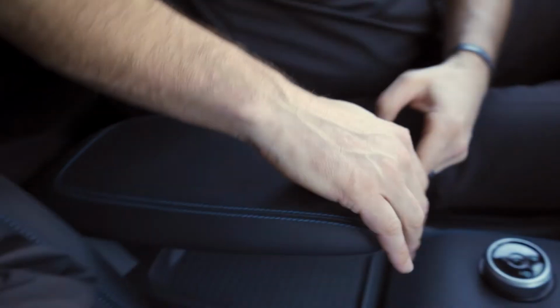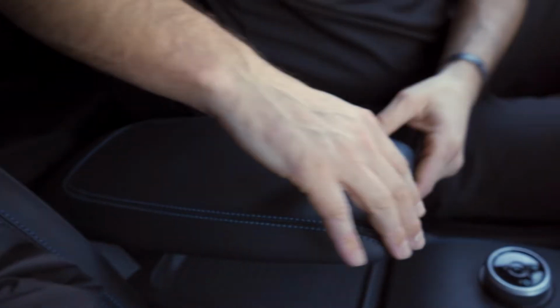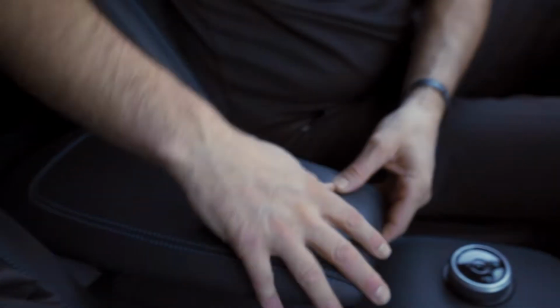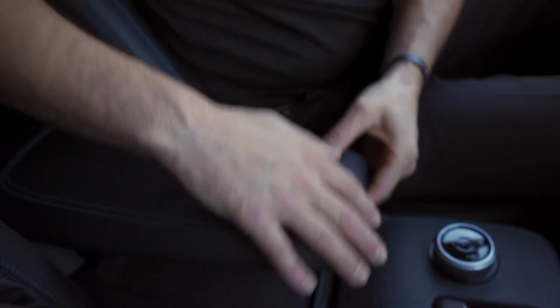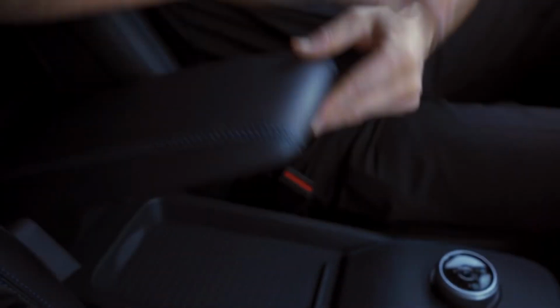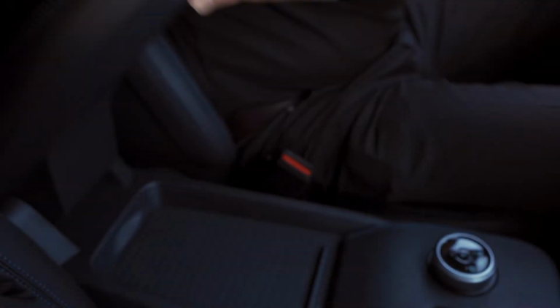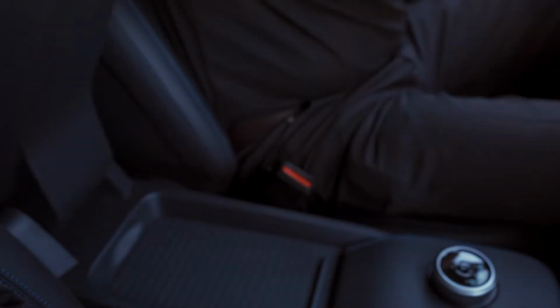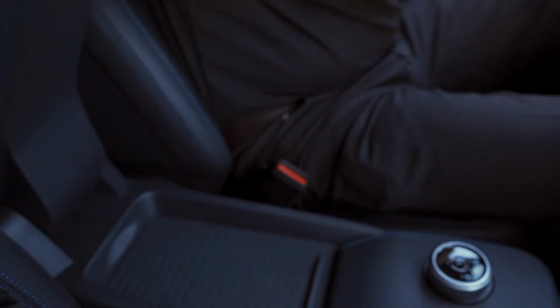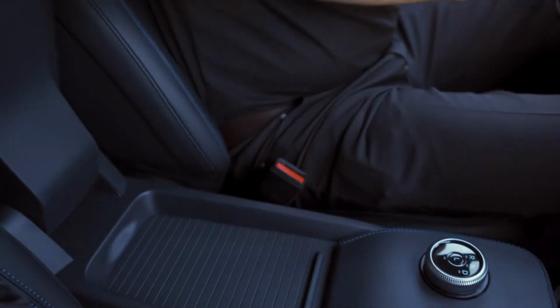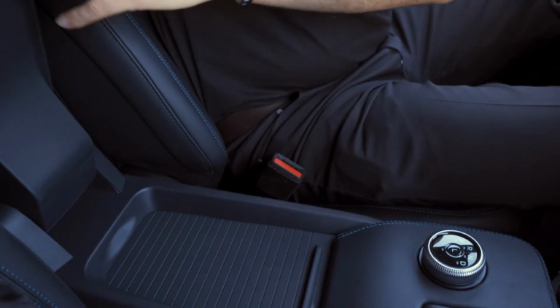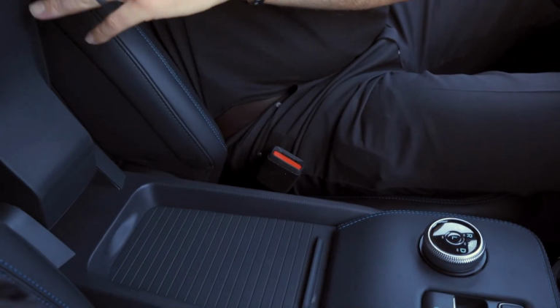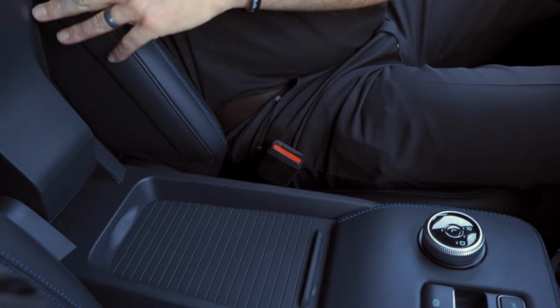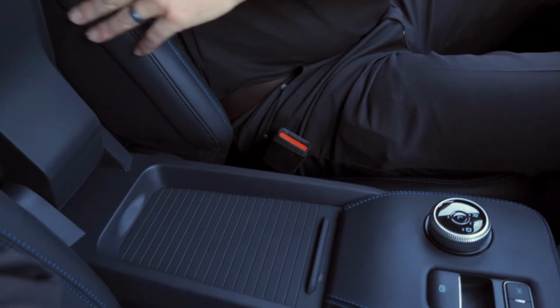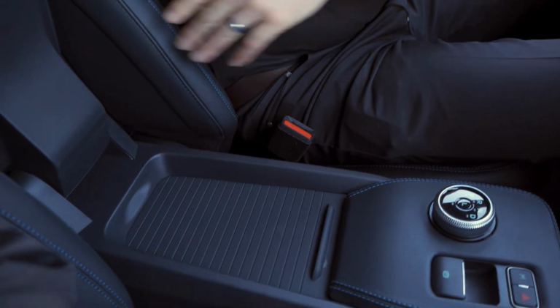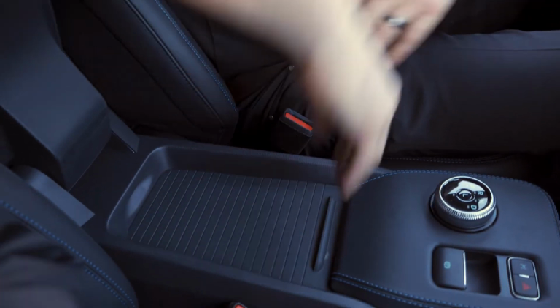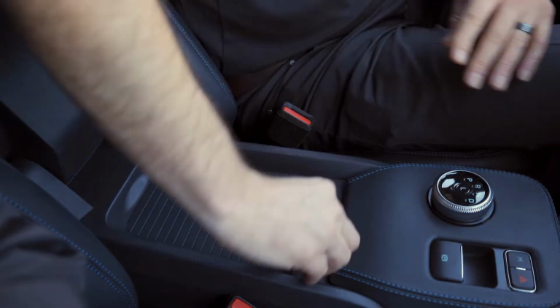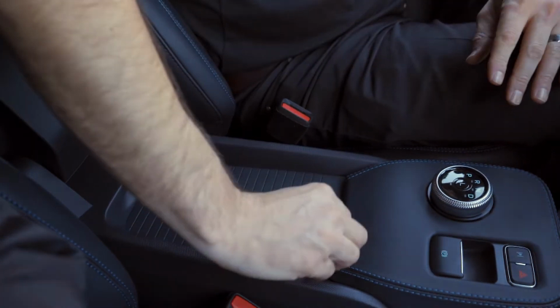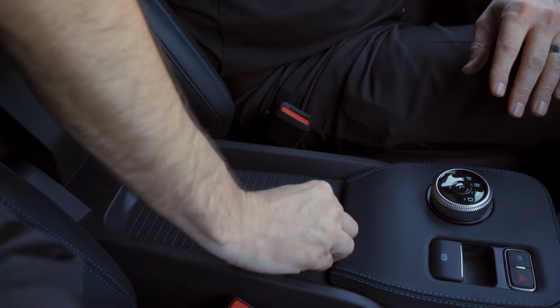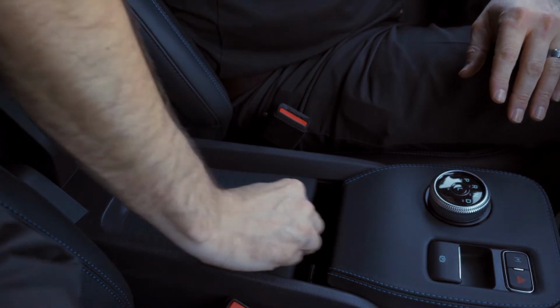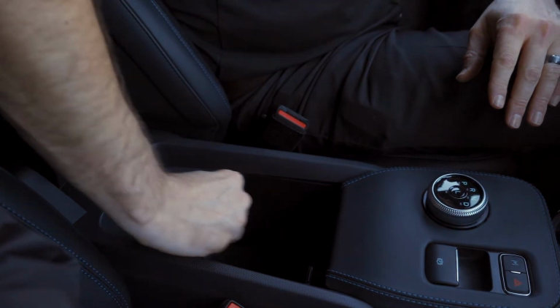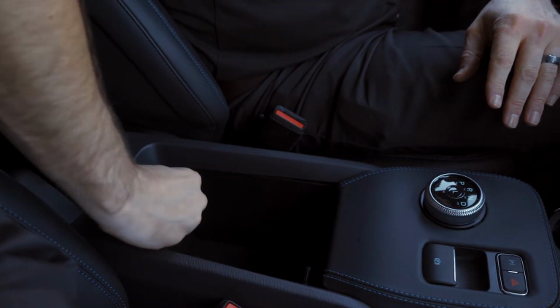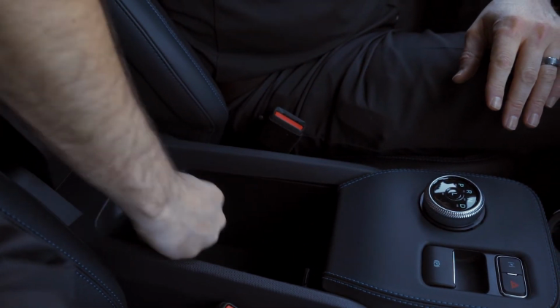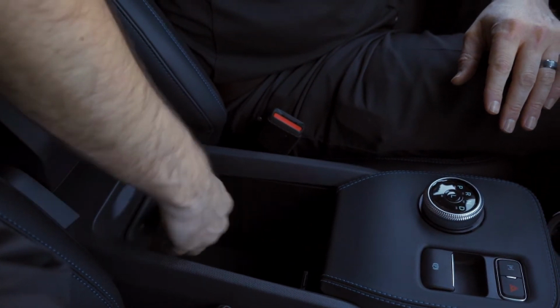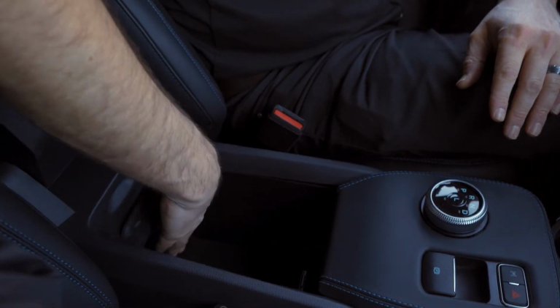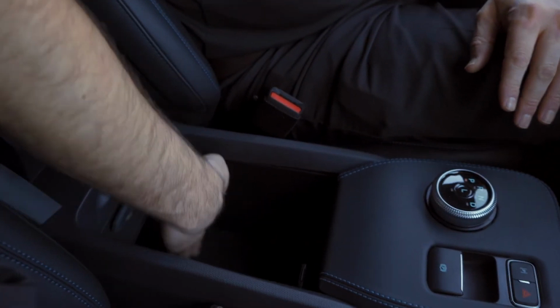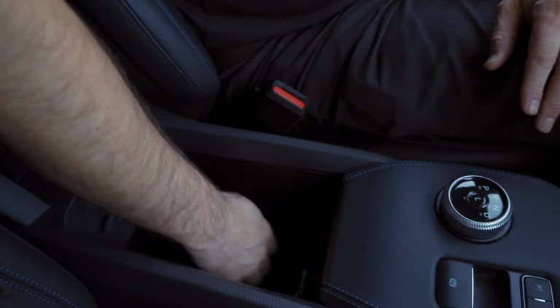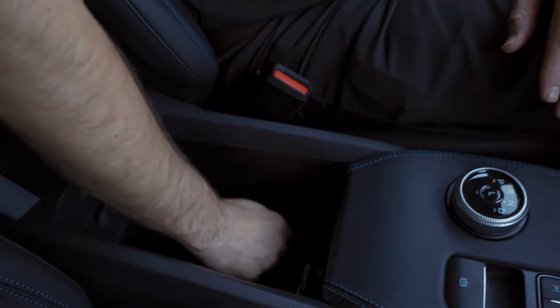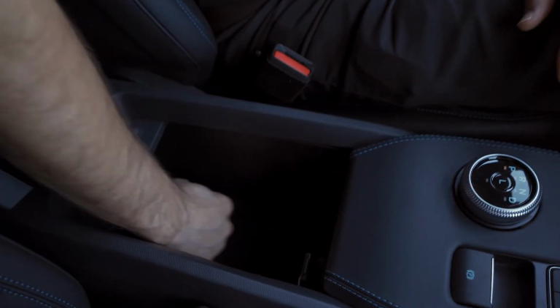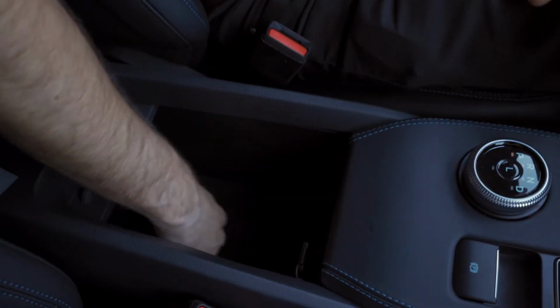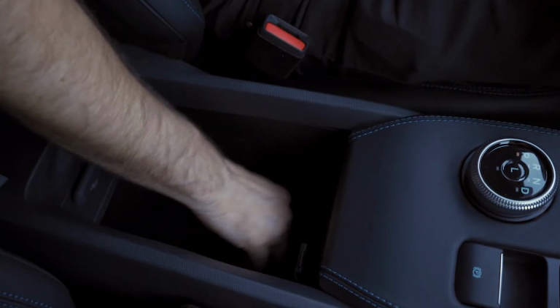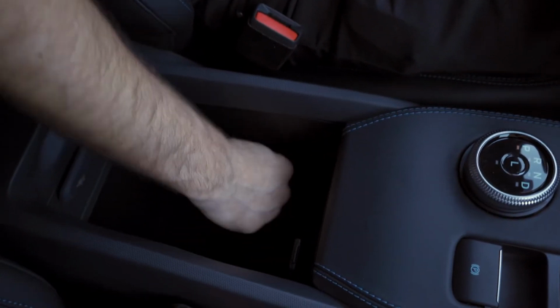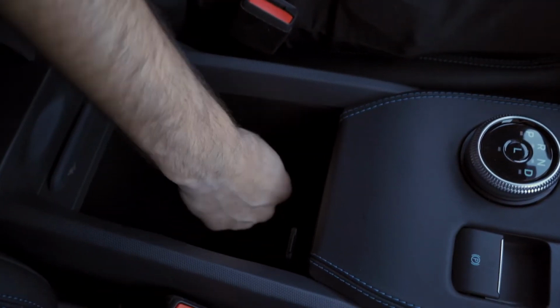This is kind of neat — that comes up and you've got this kind of sliding cup holder.